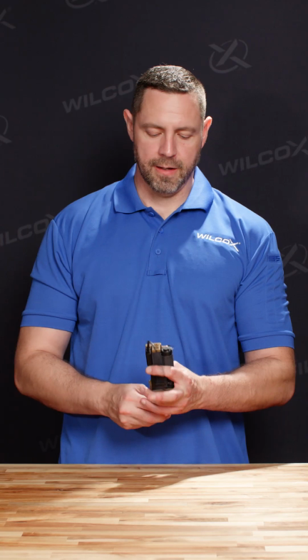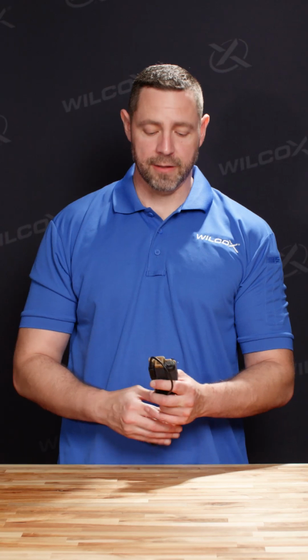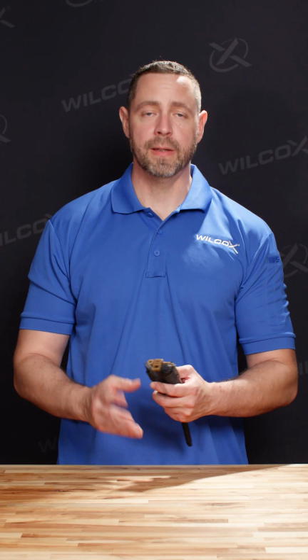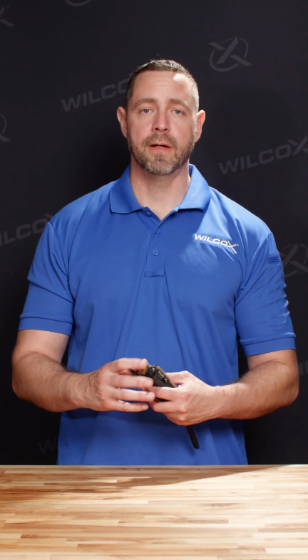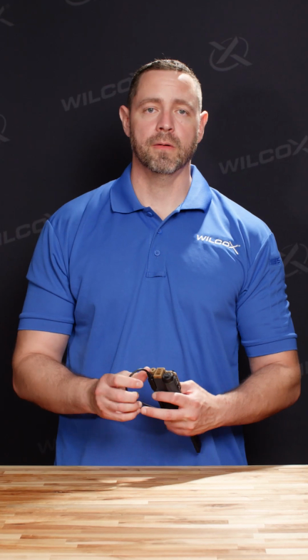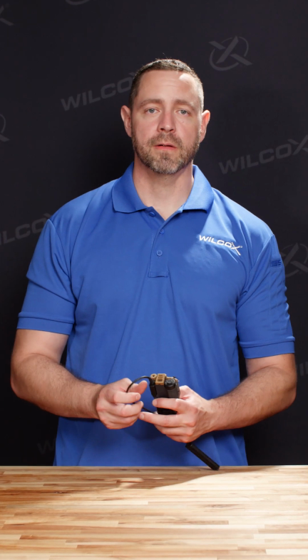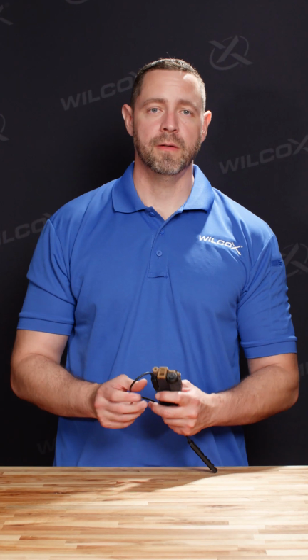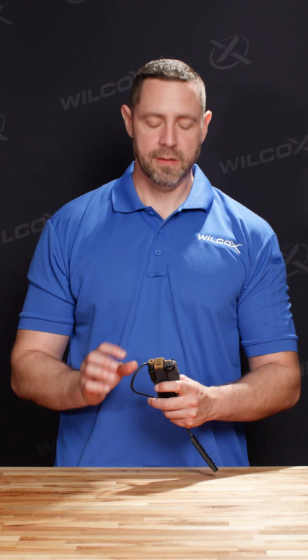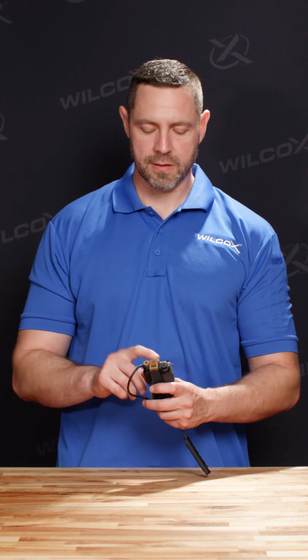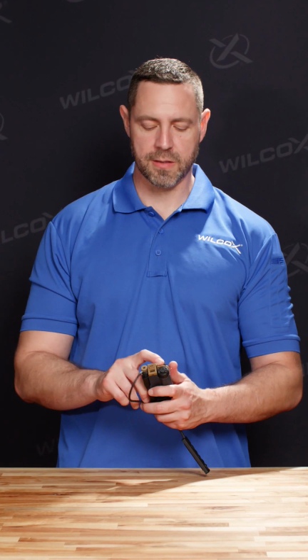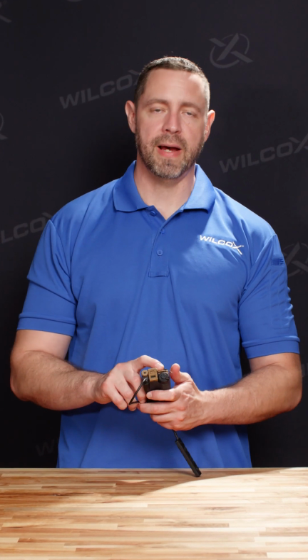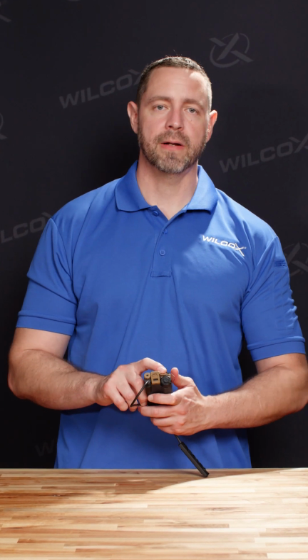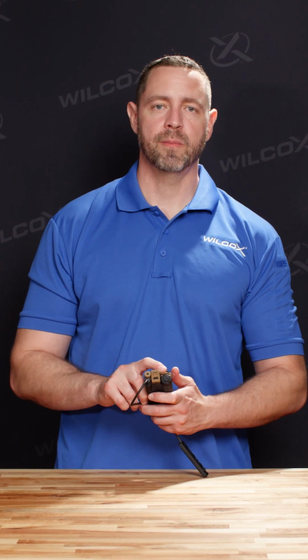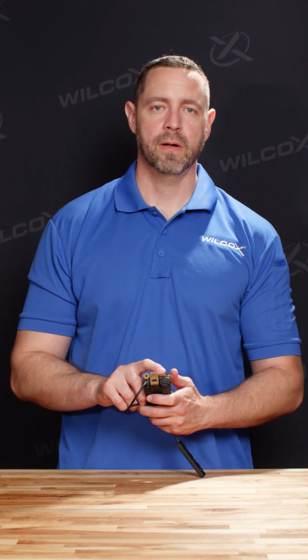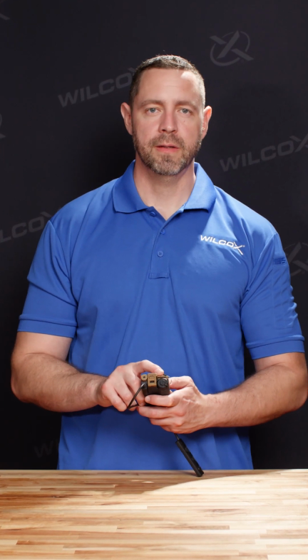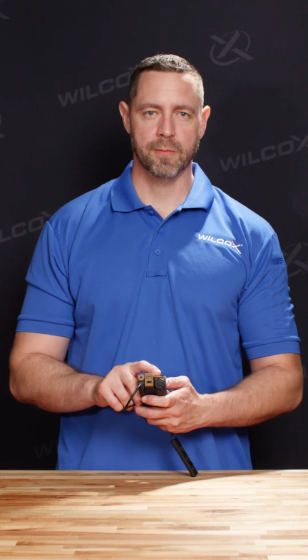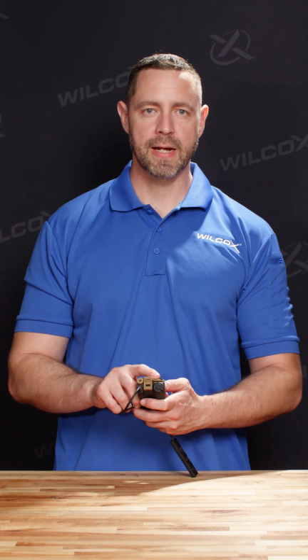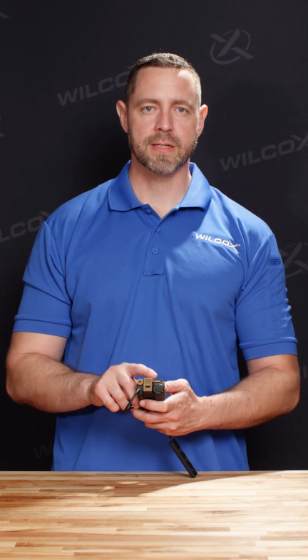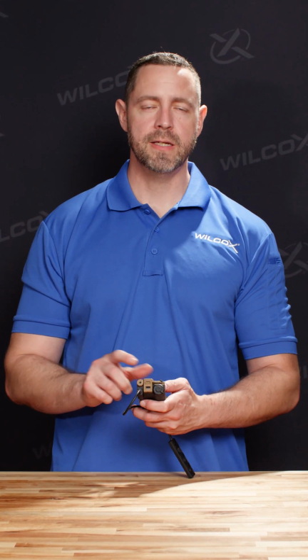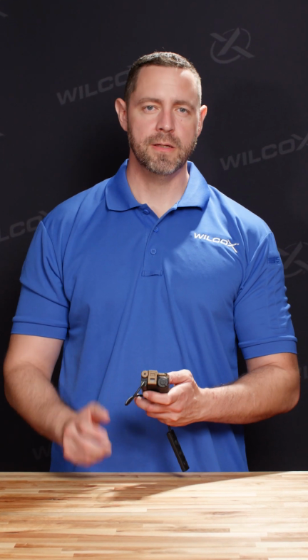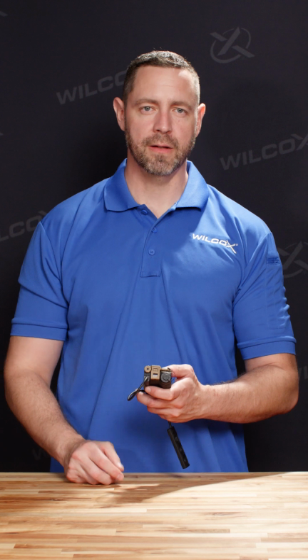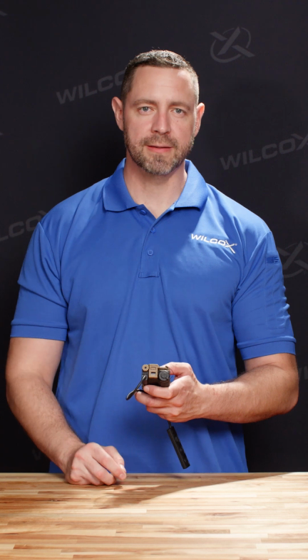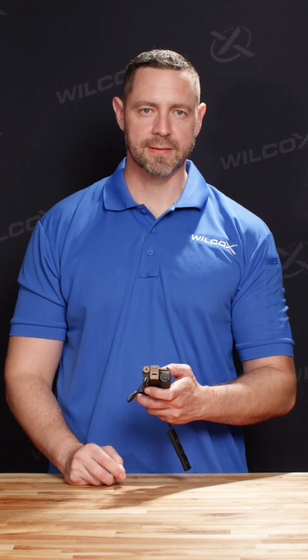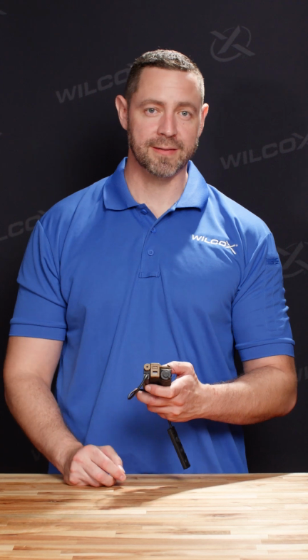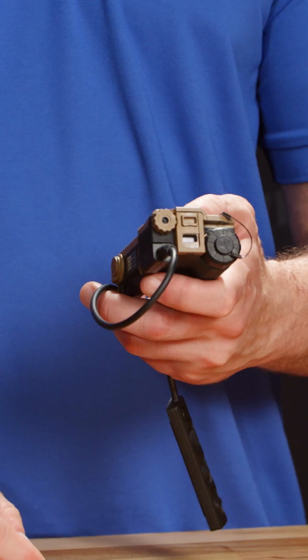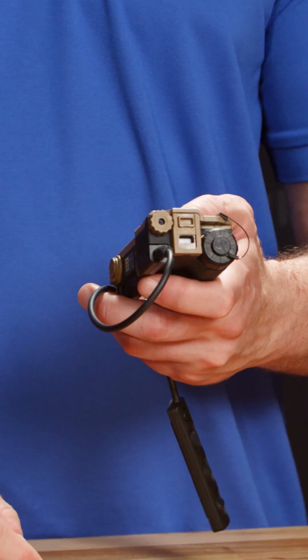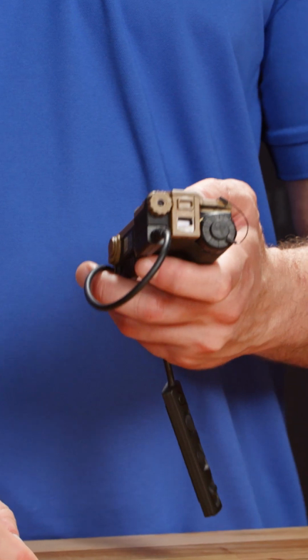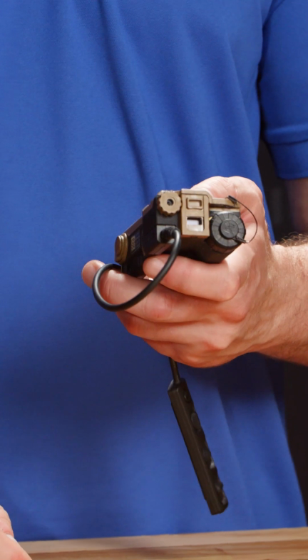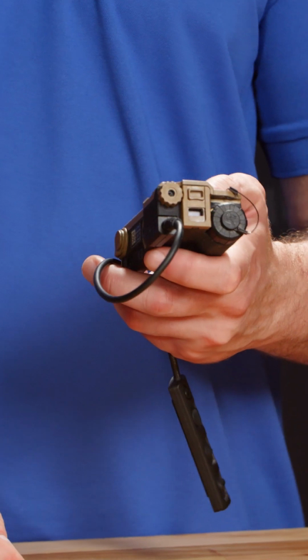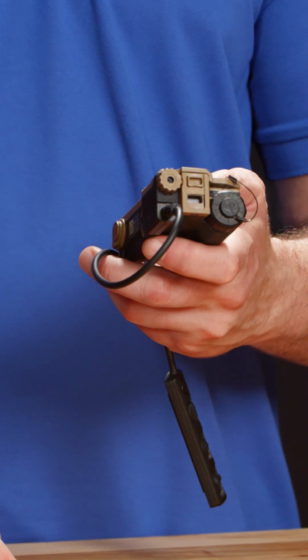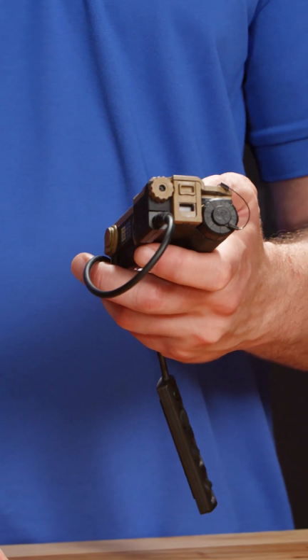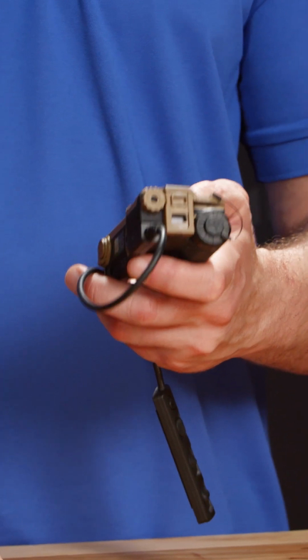As we go along the unit, this is the battery compartment. The RAID XE utilizes a CR123 battery.